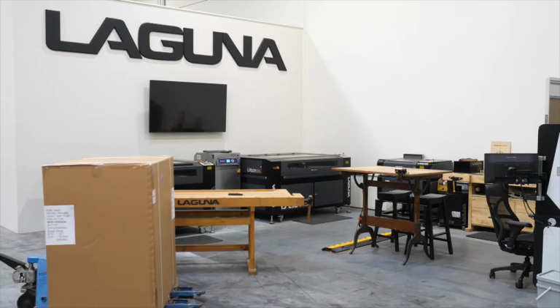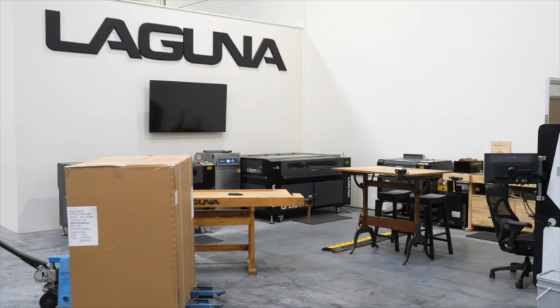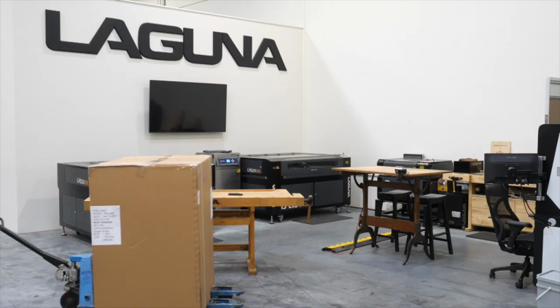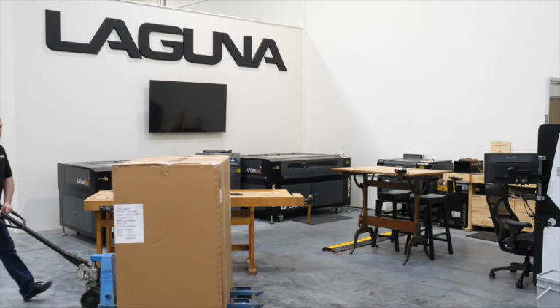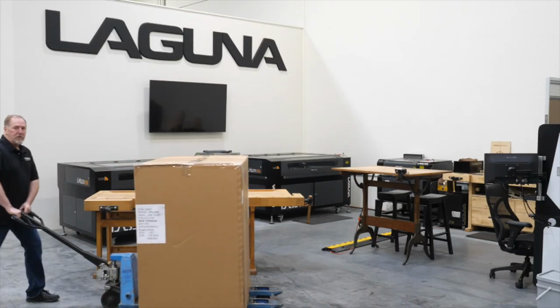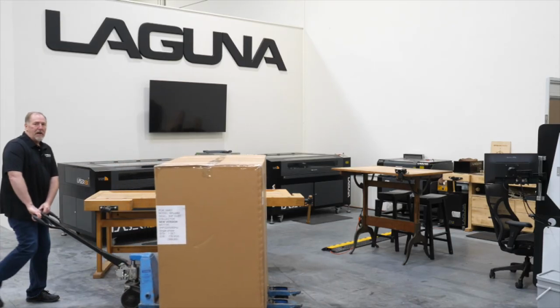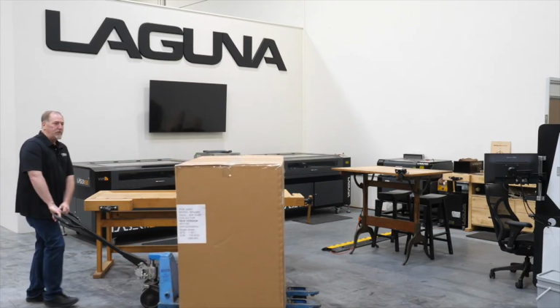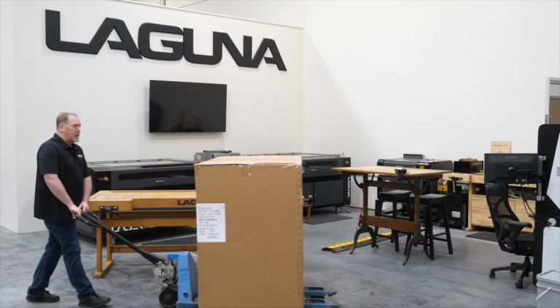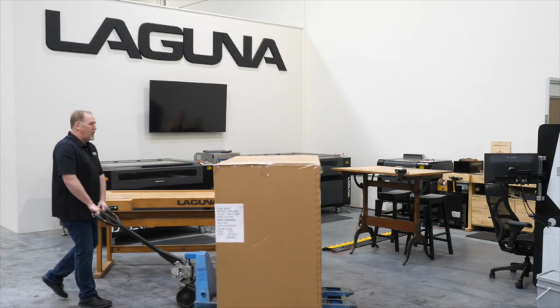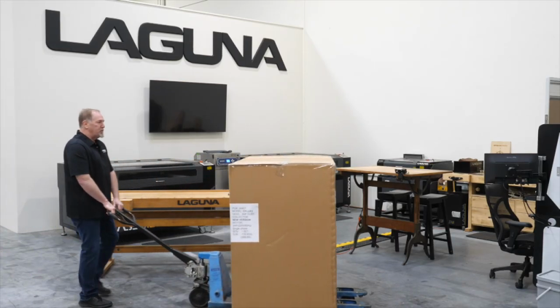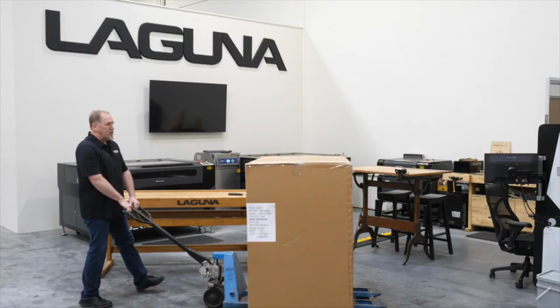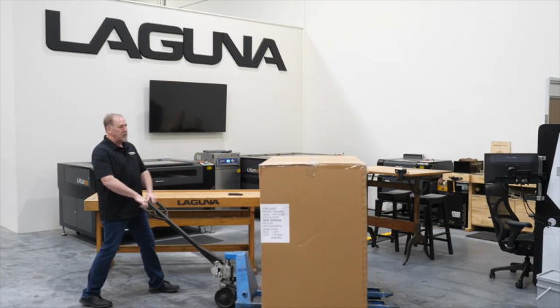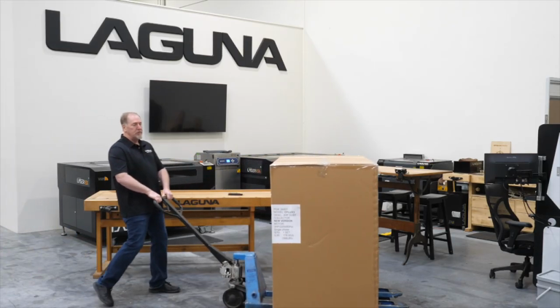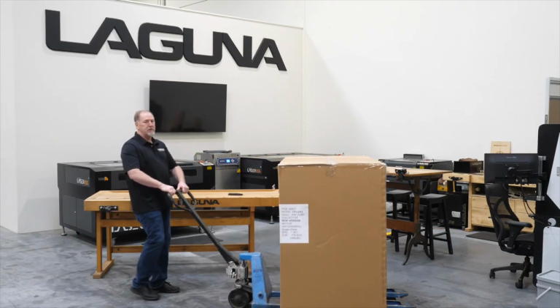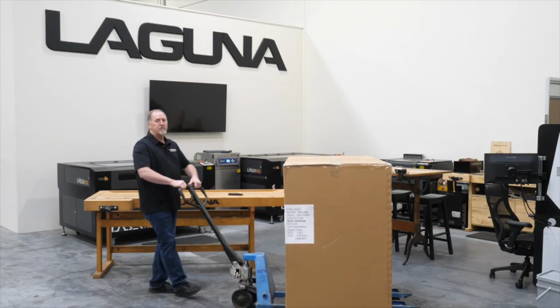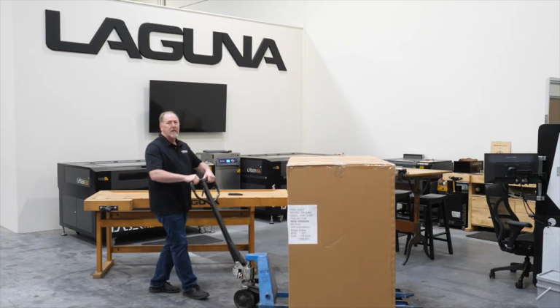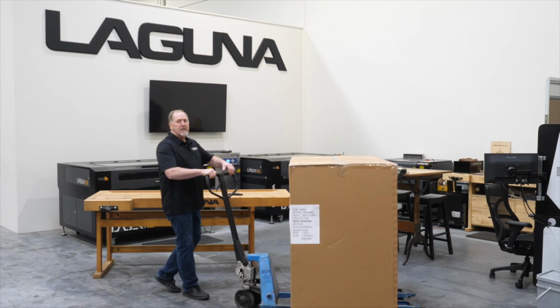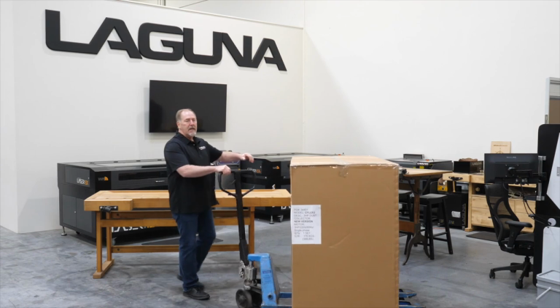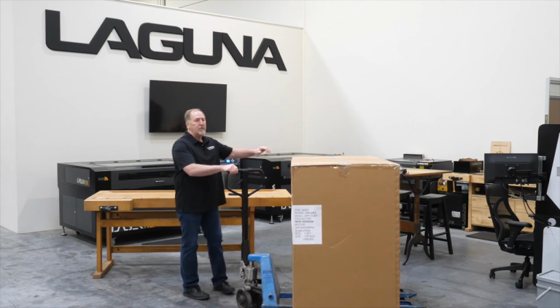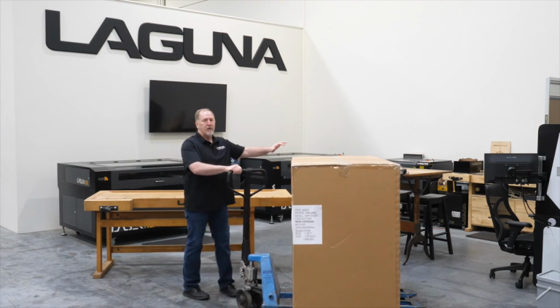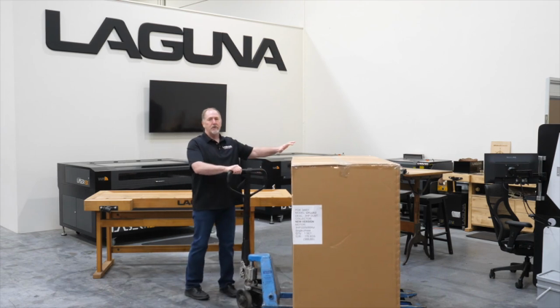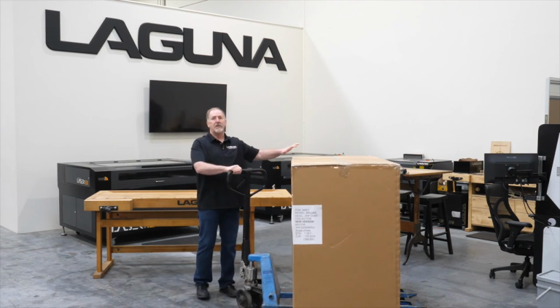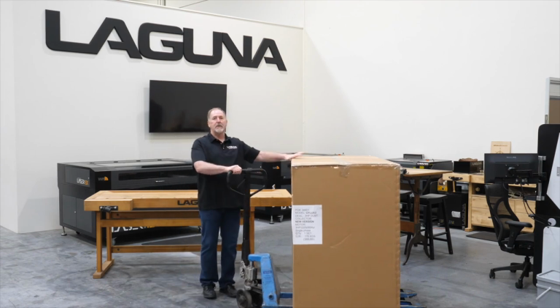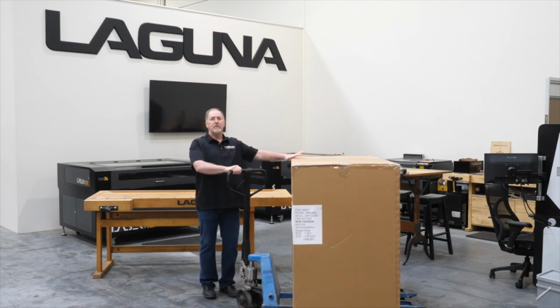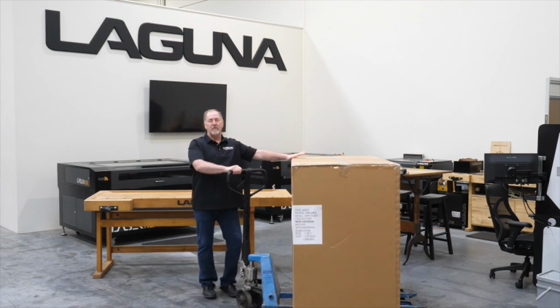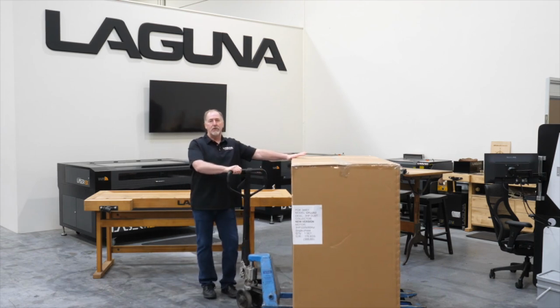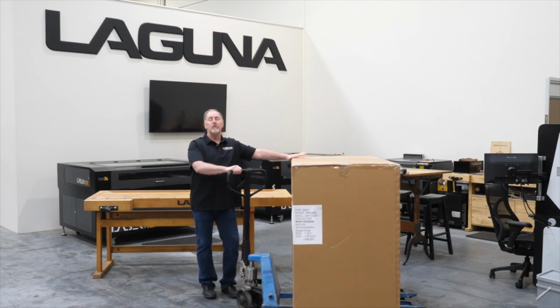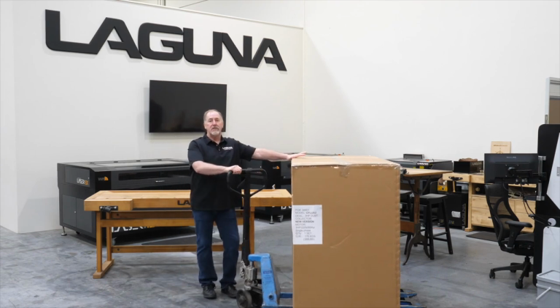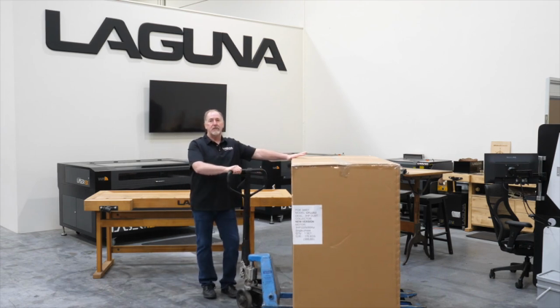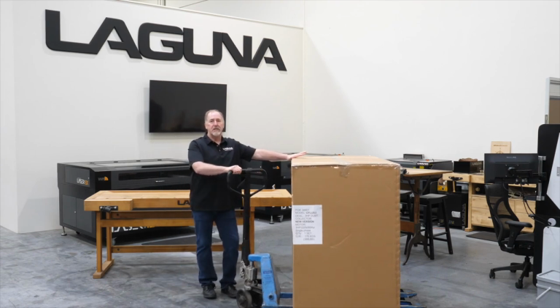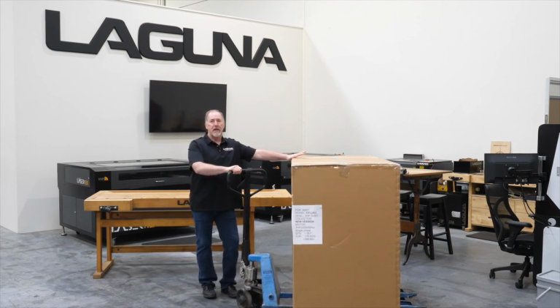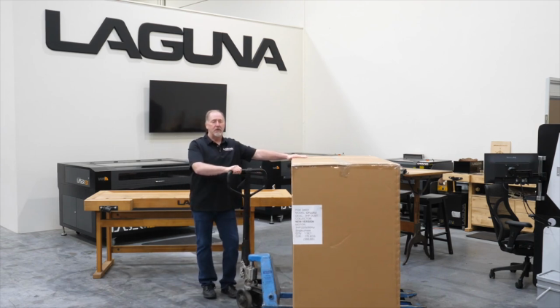Hi, I'm Jay Andrews. Welcome to Laguna Tools. Today we're going to do a setup of the new C-Flux Cyclone.